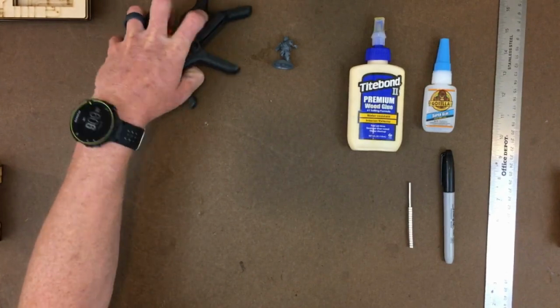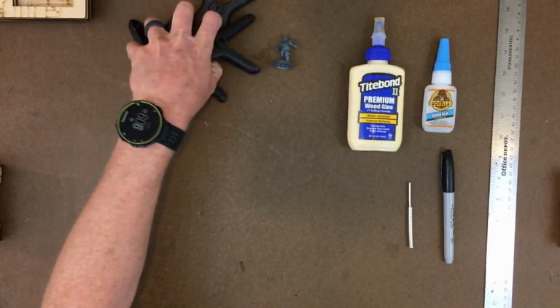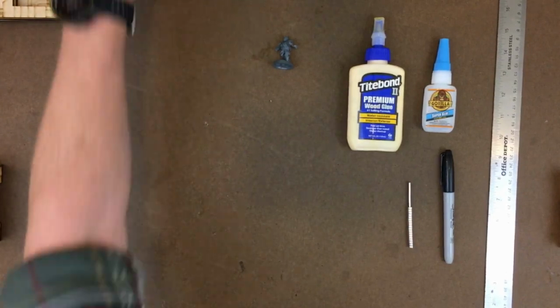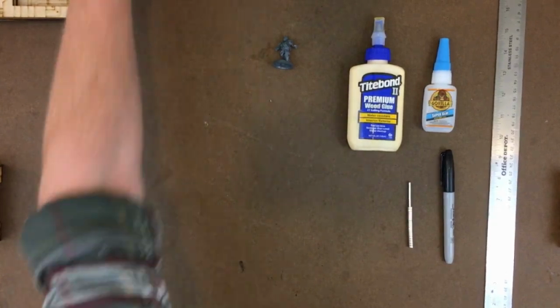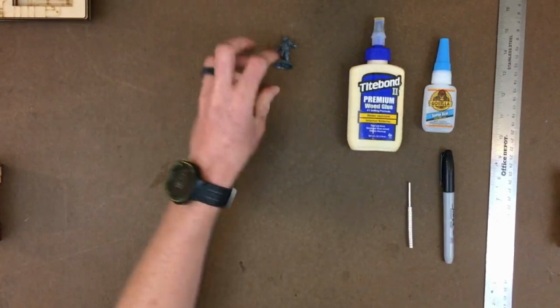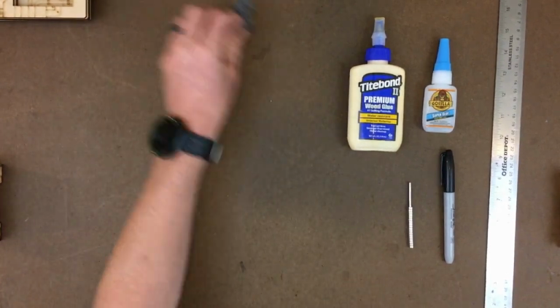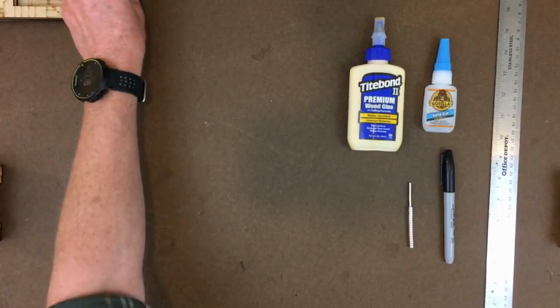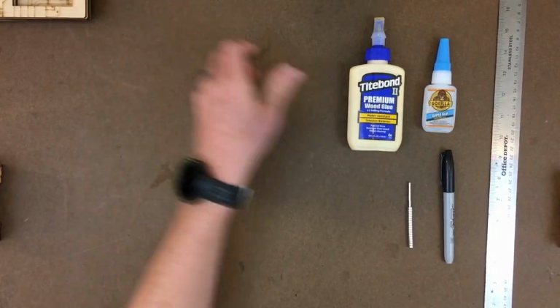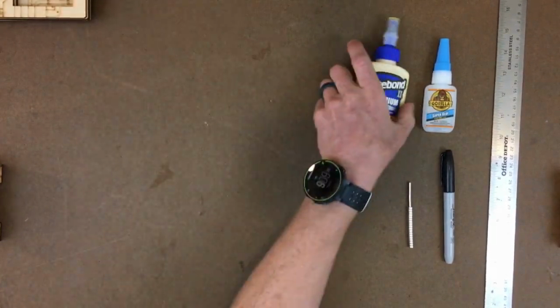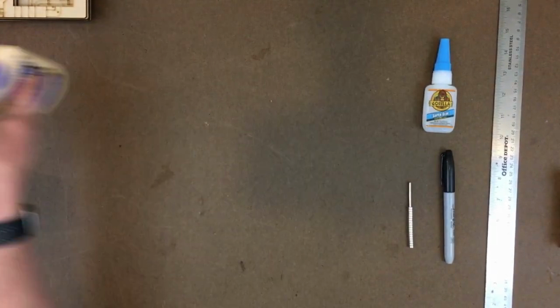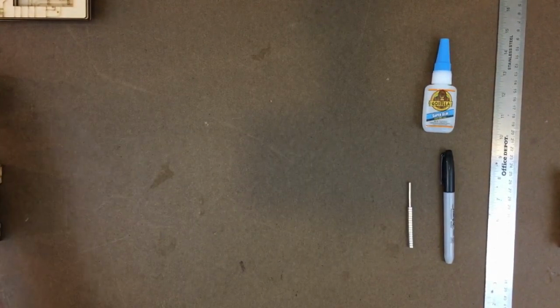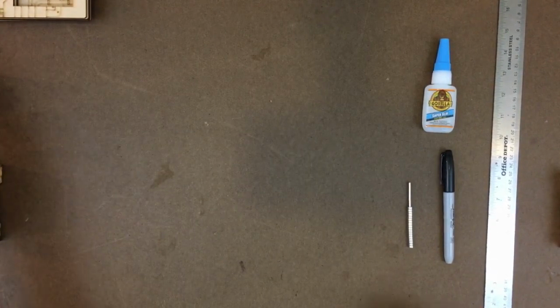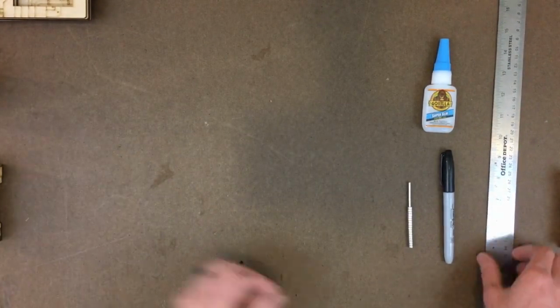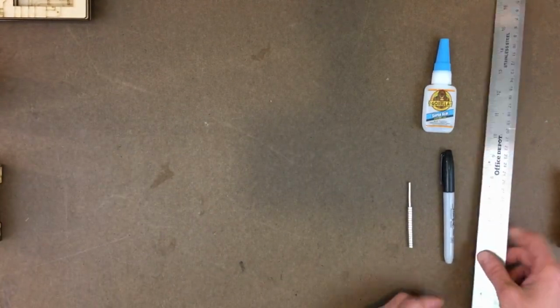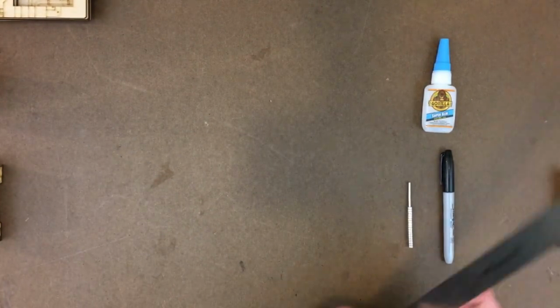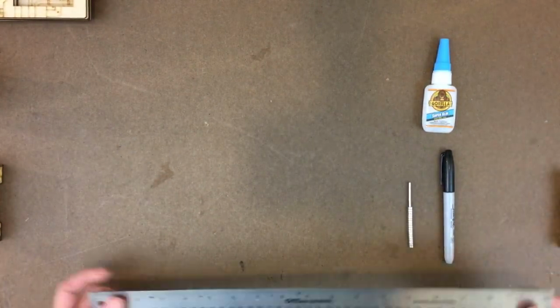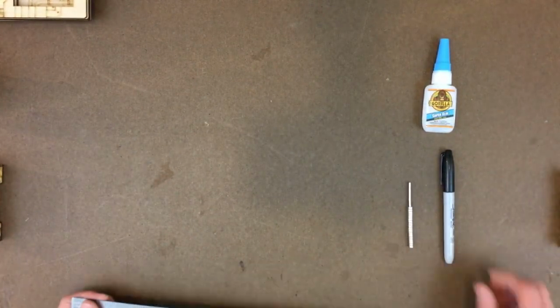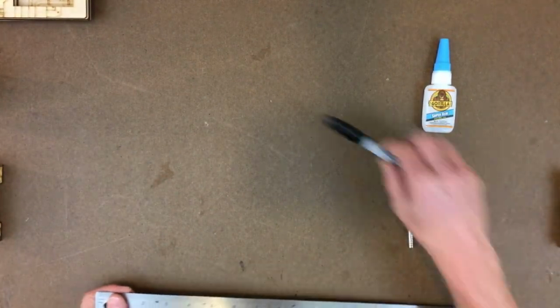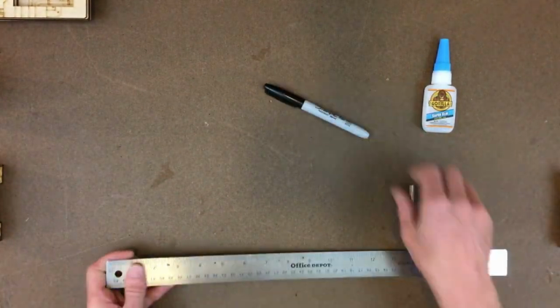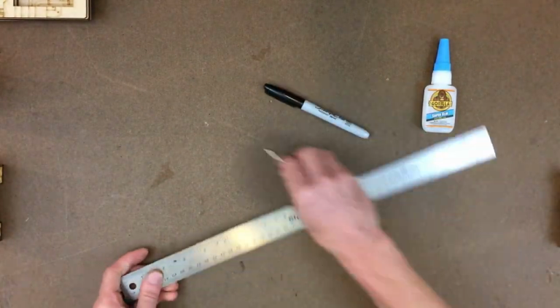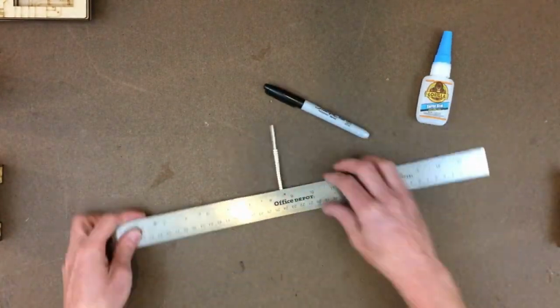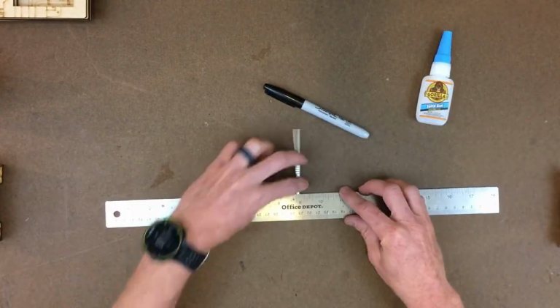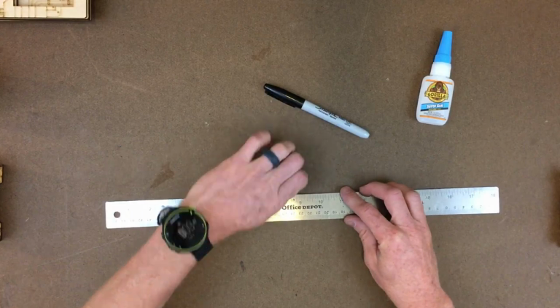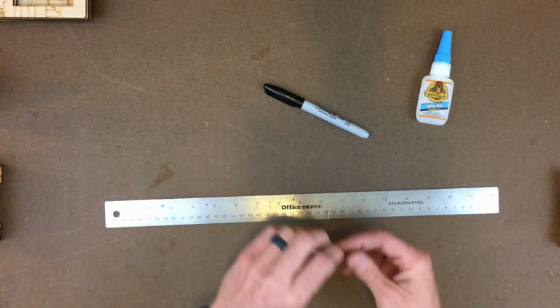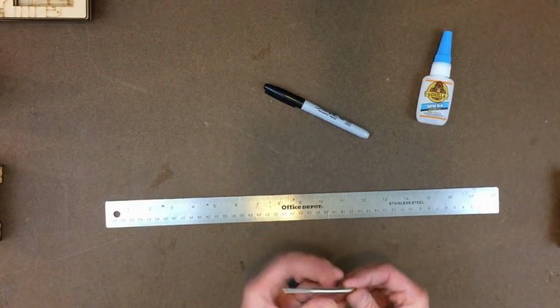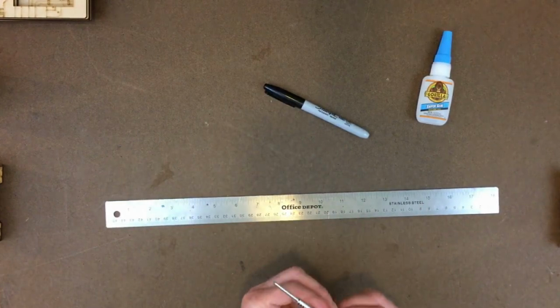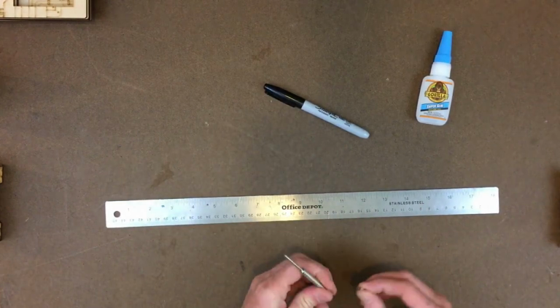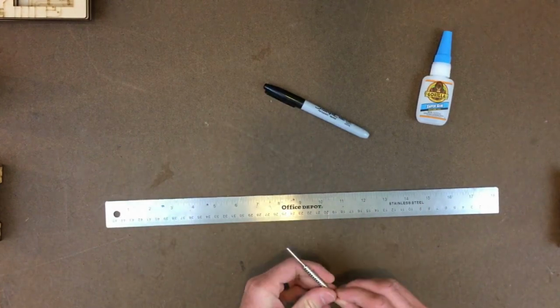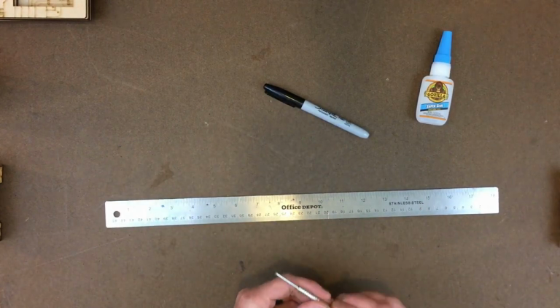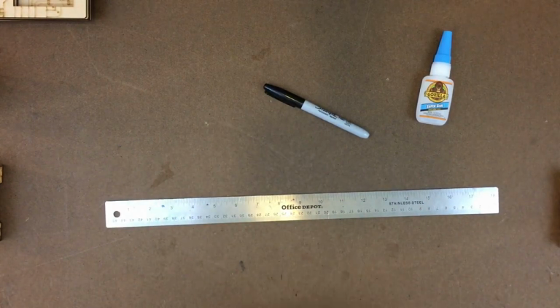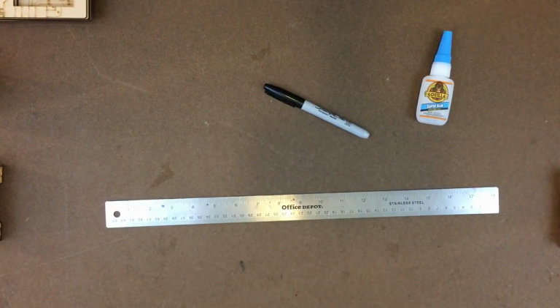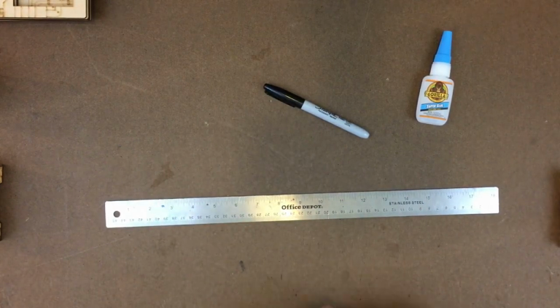You've got some materials on the table. I'm using wood glue, super glue, and you saw some clamps there. Those are optional but handy.